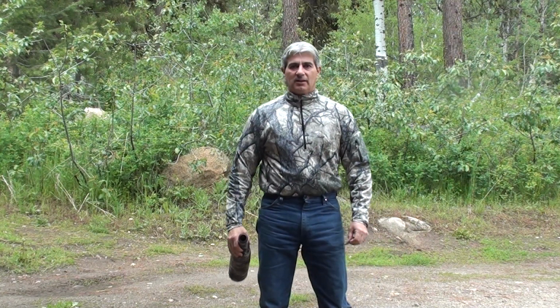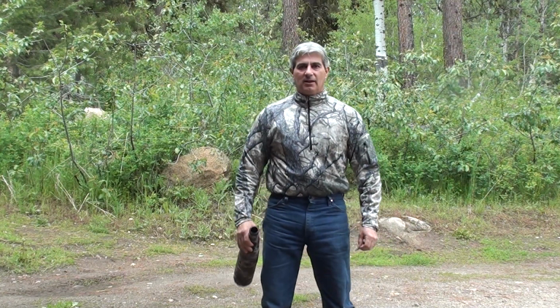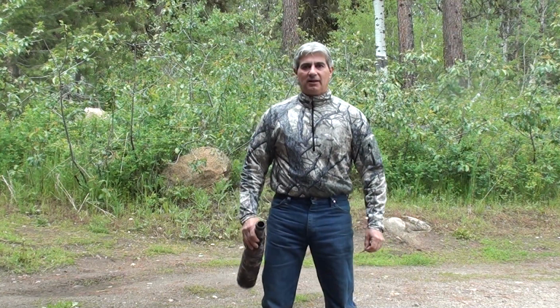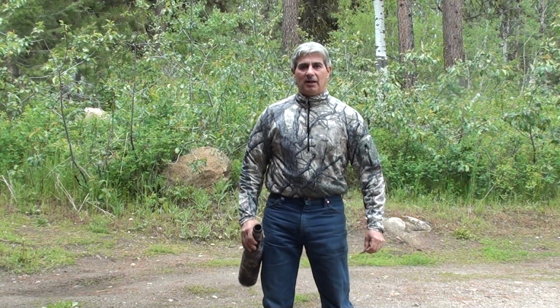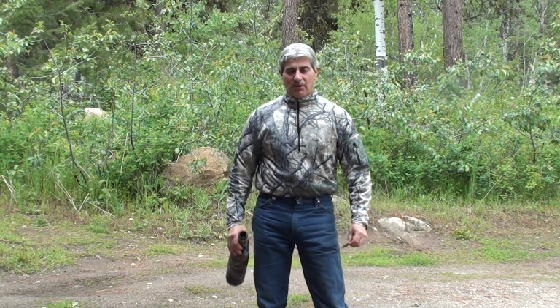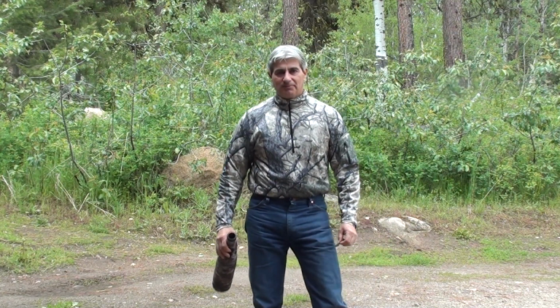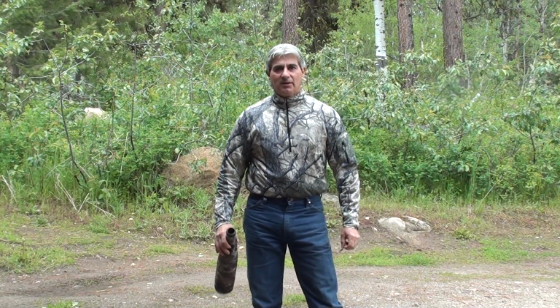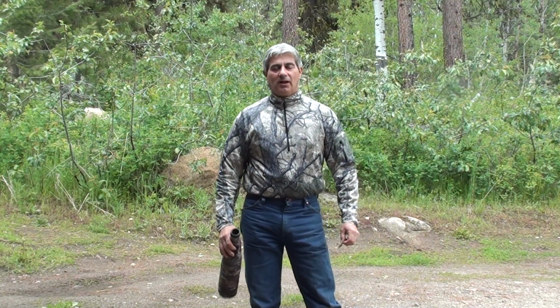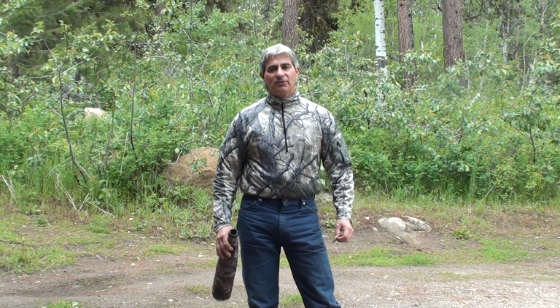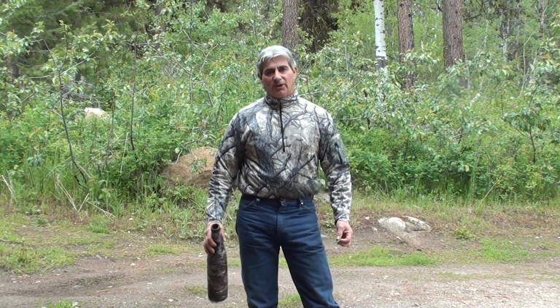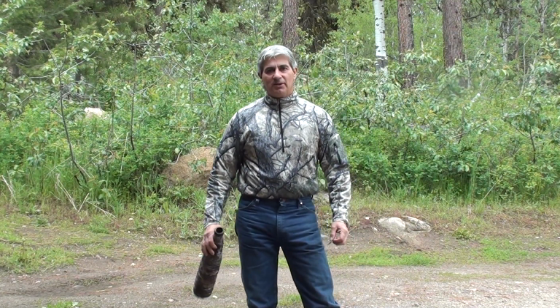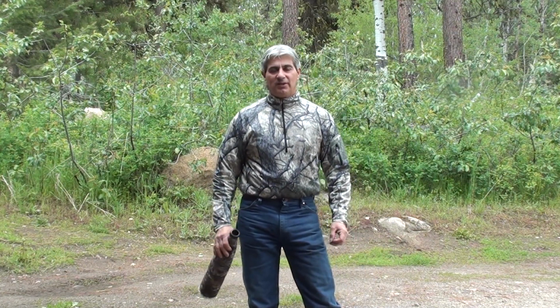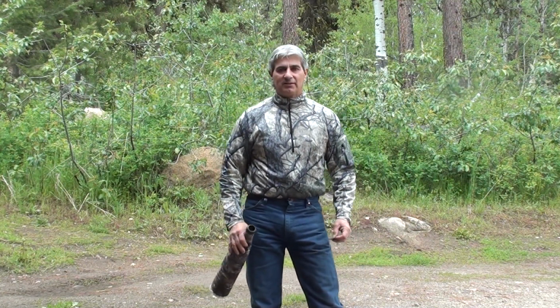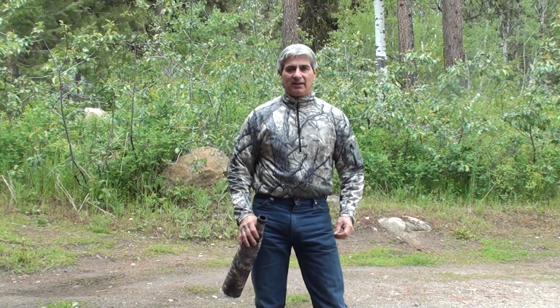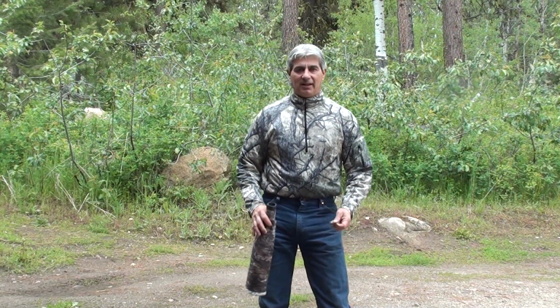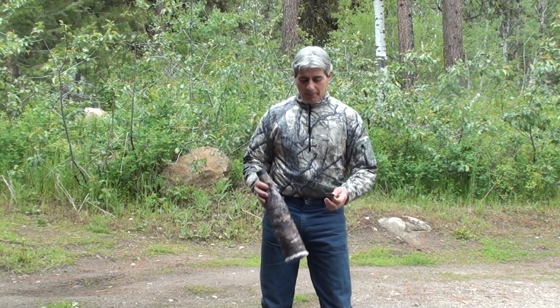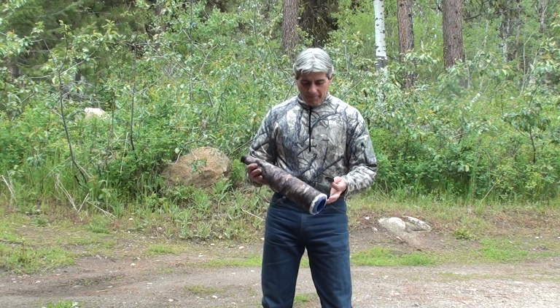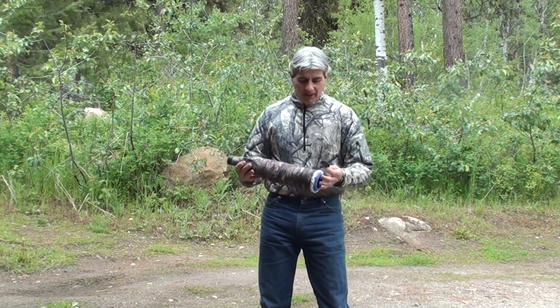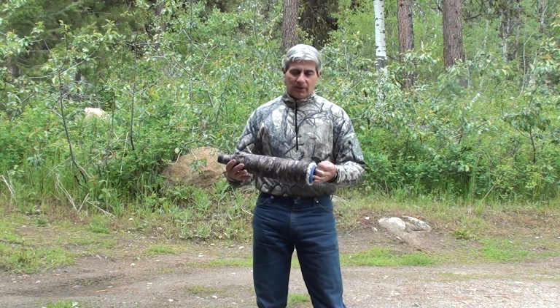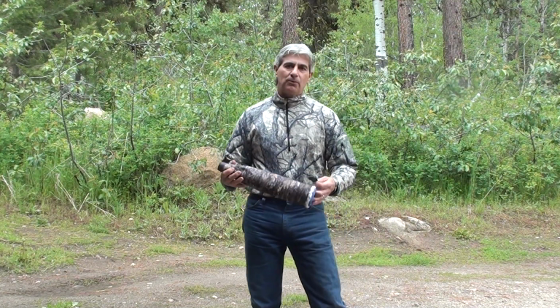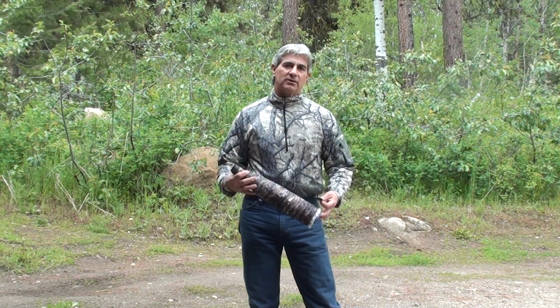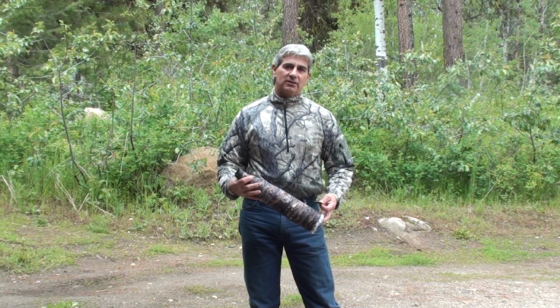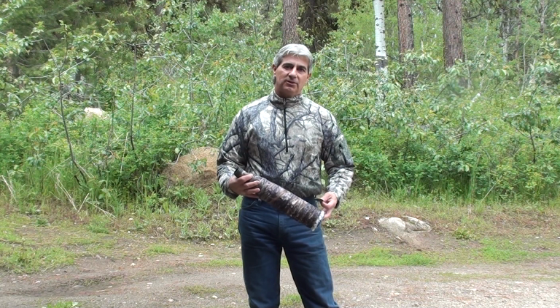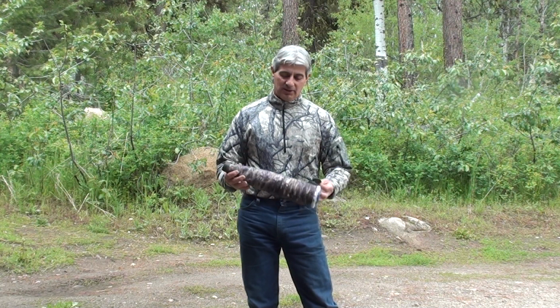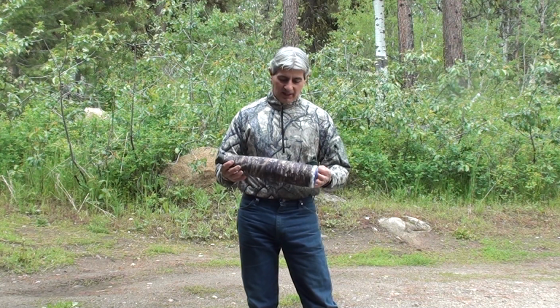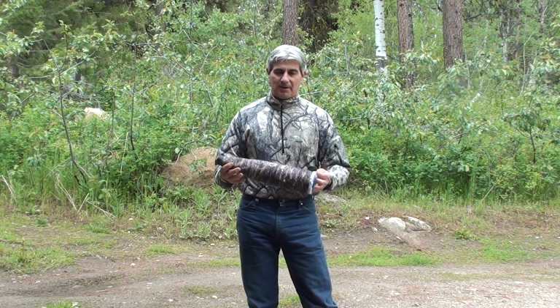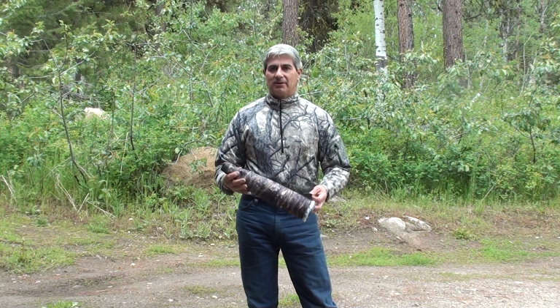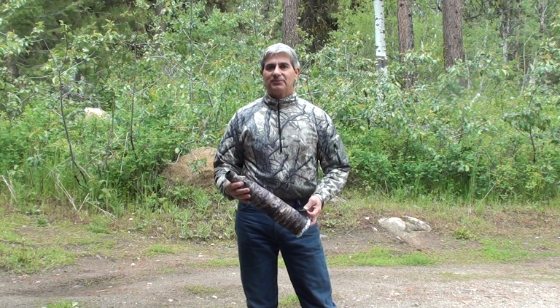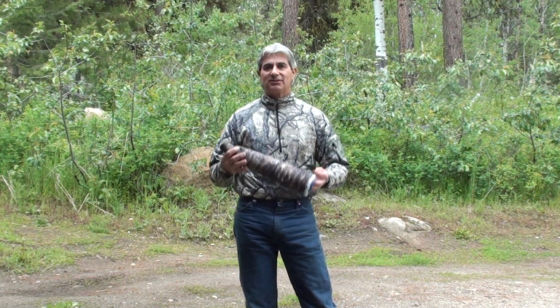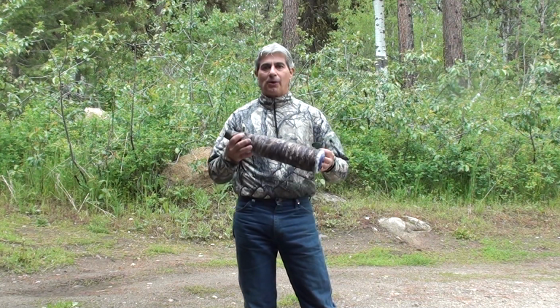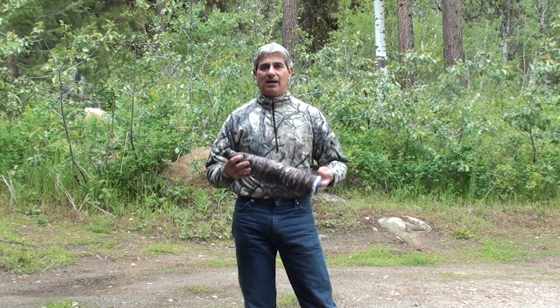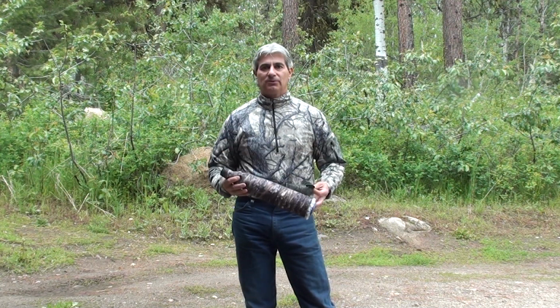Hi, I'm Paul, also known as the Elk Nut Guy. What I want to talk to you today about is growls.